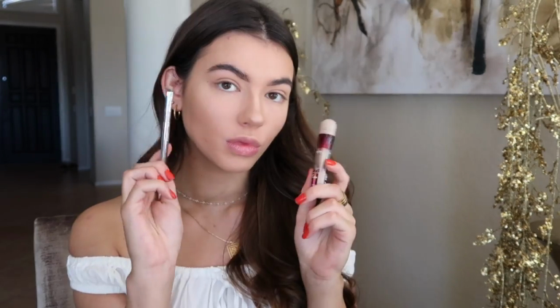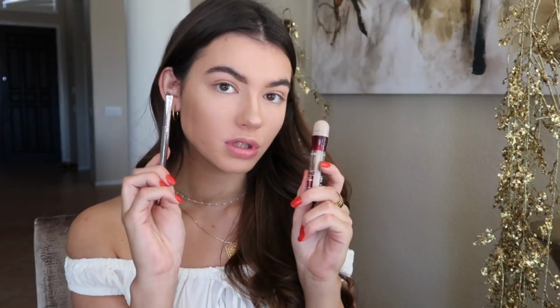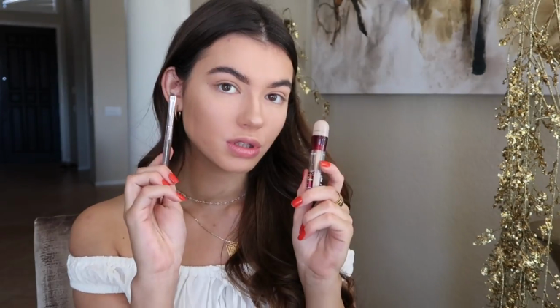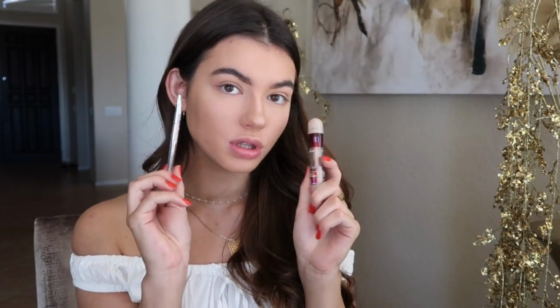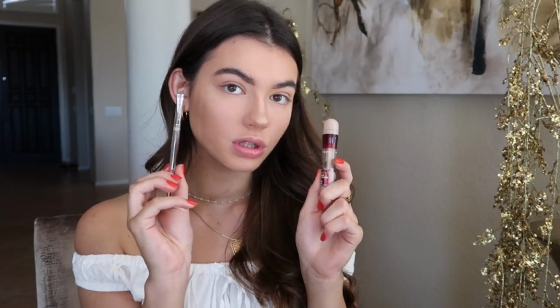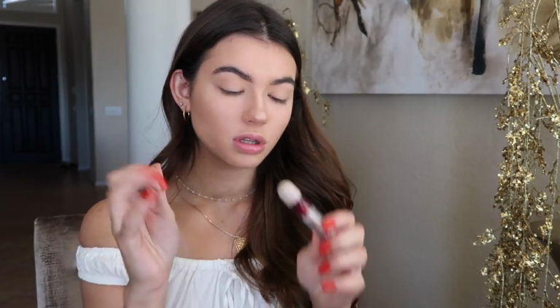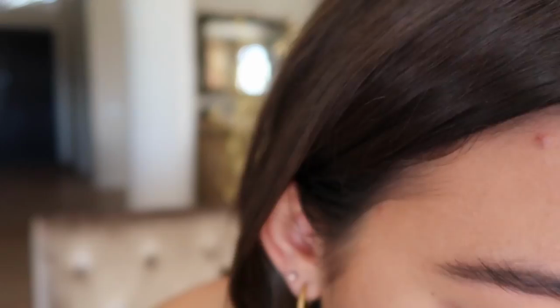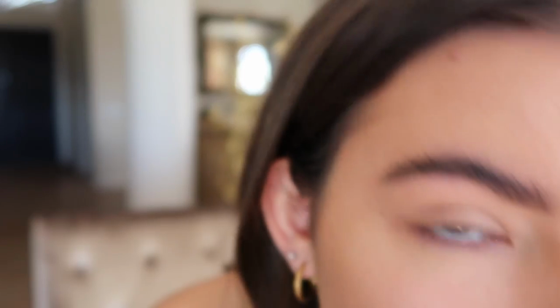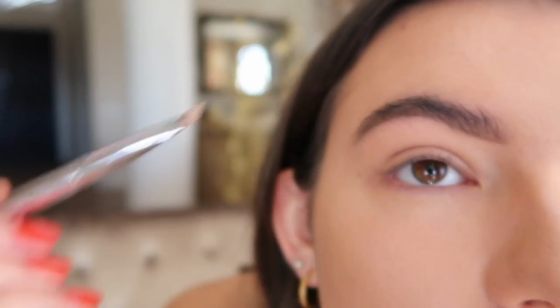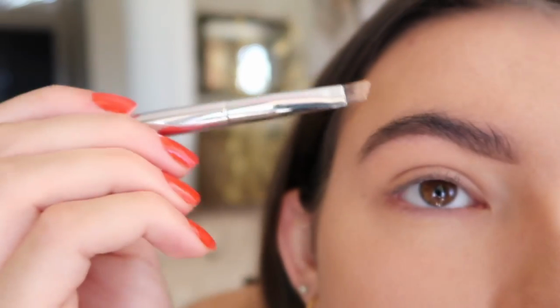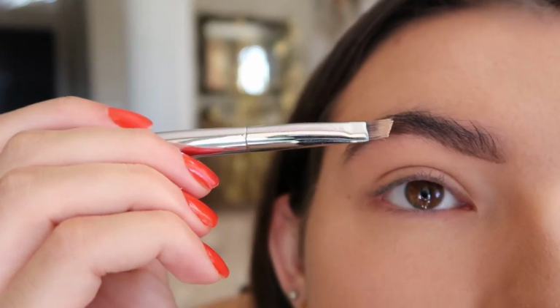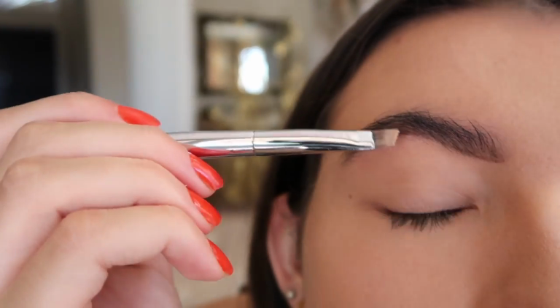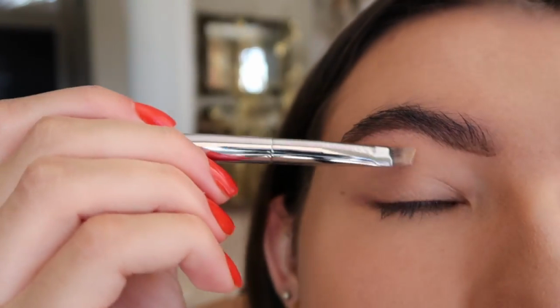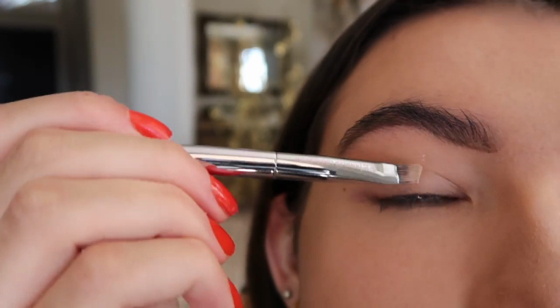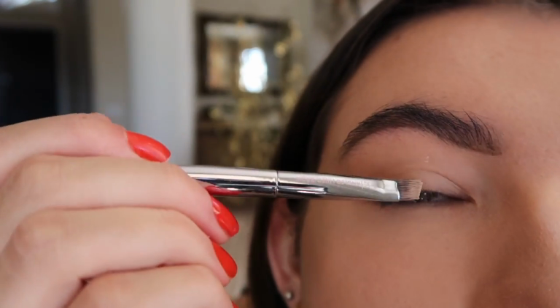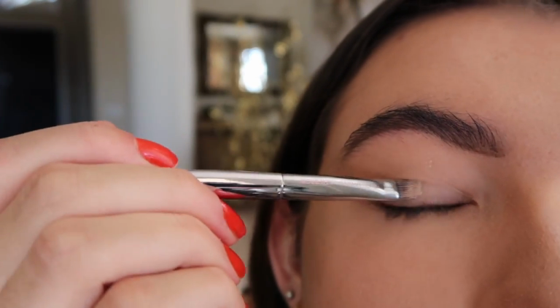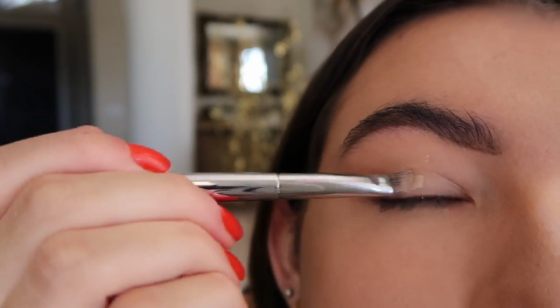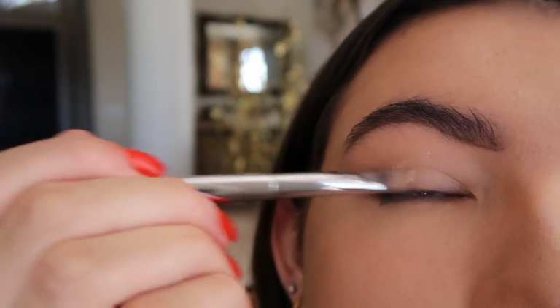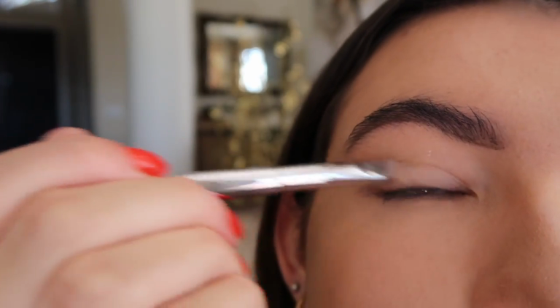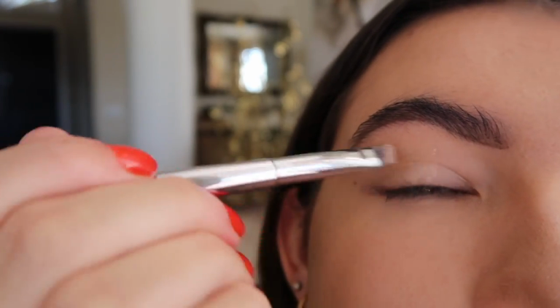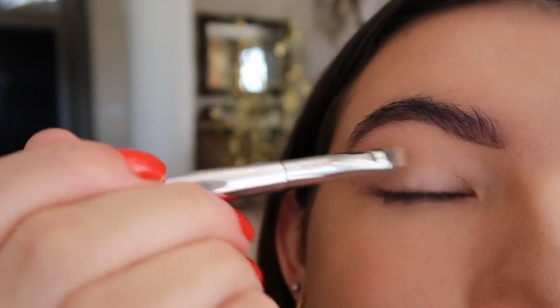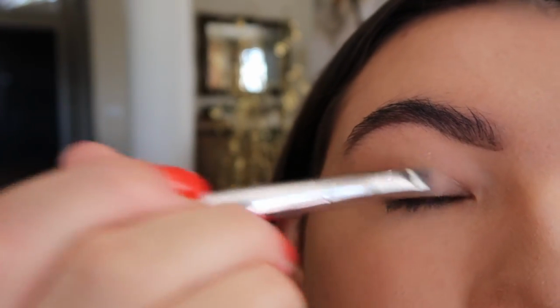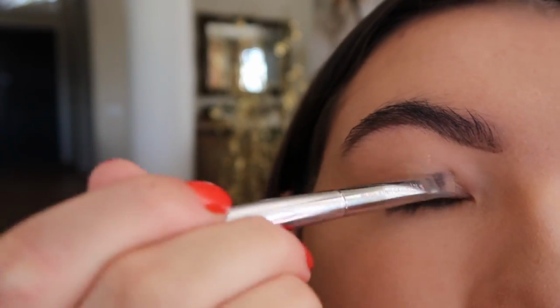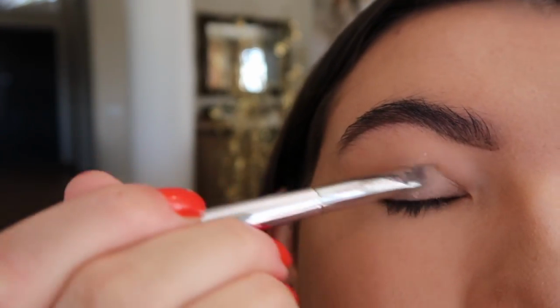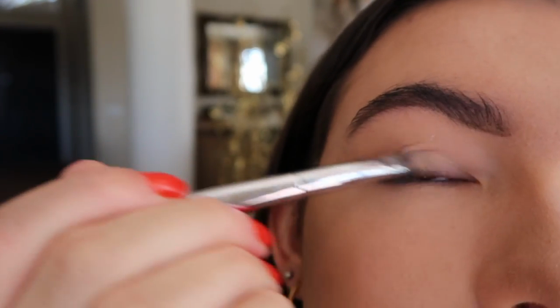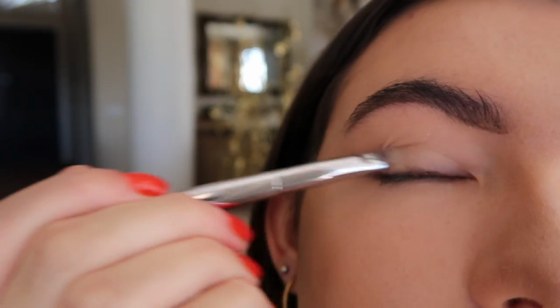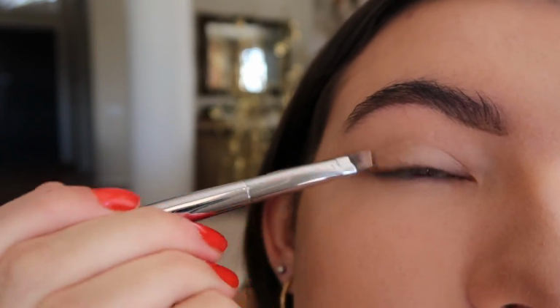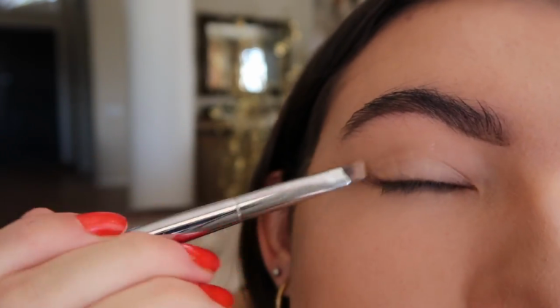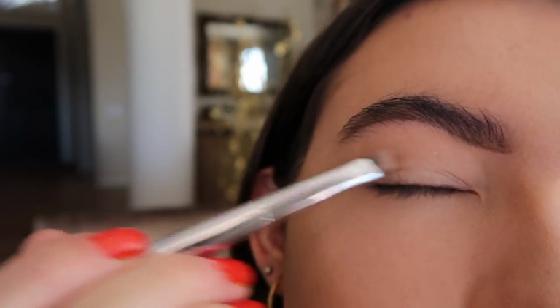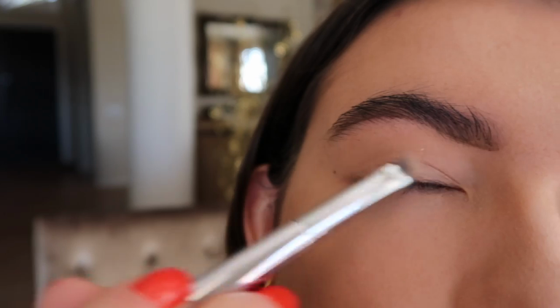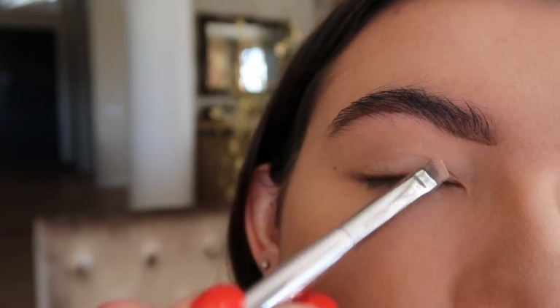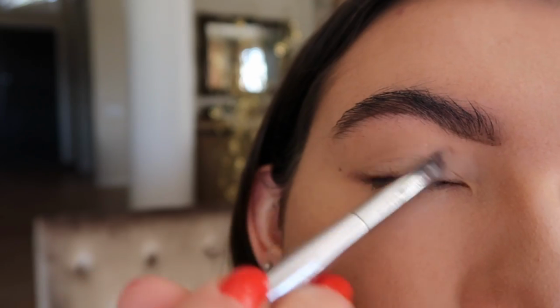Instead of a primer today, I'm just going to be using a concealer and putting this all over my eyelid. I actually find that this works very, very well.